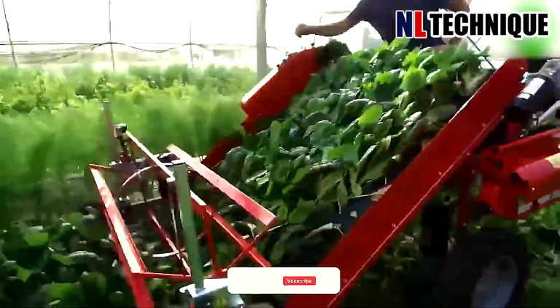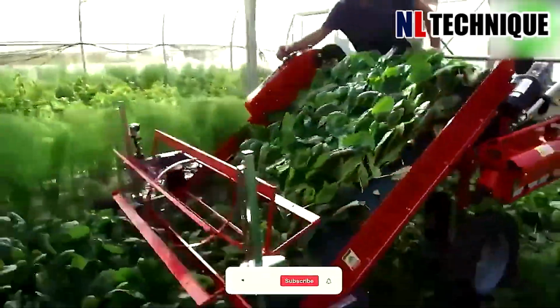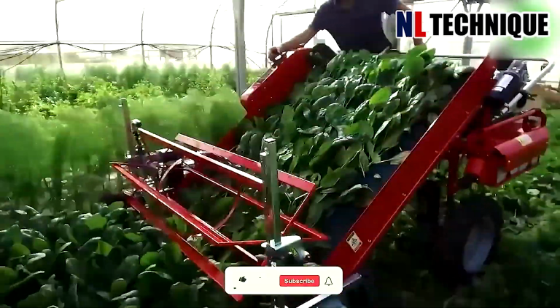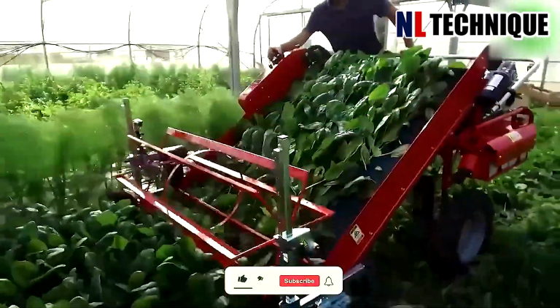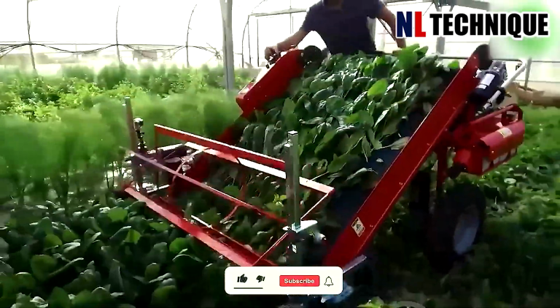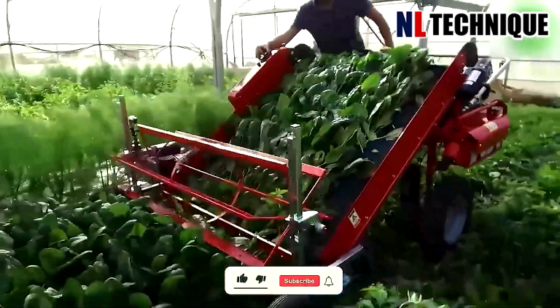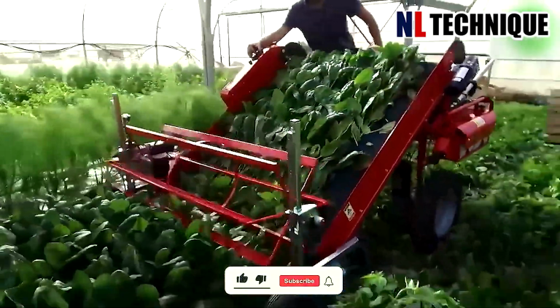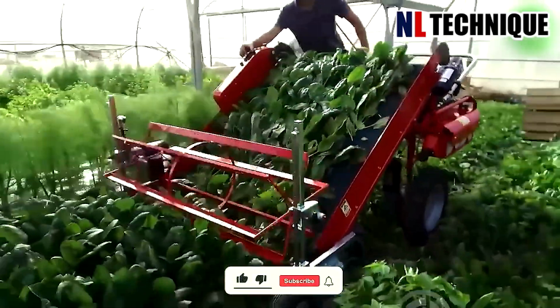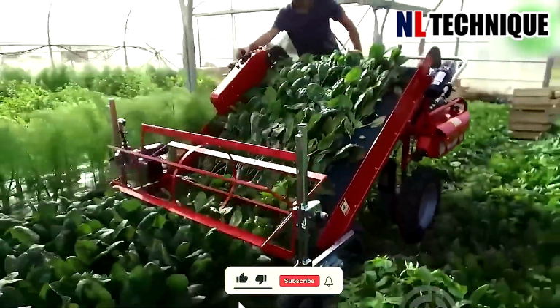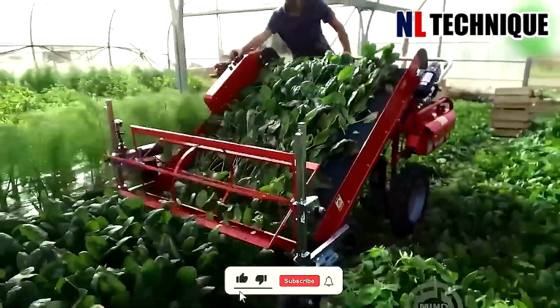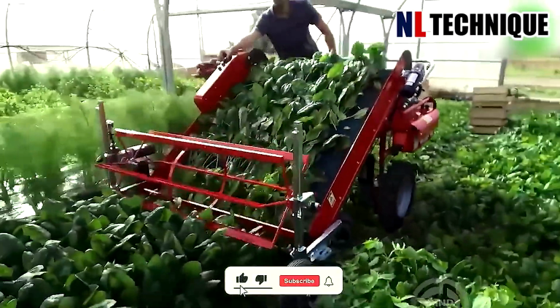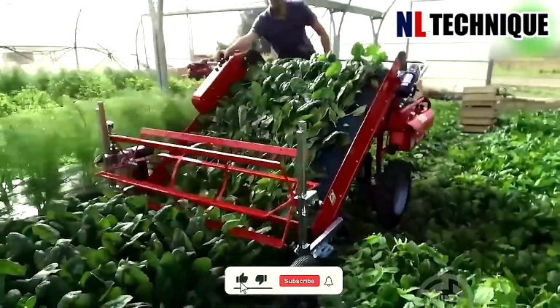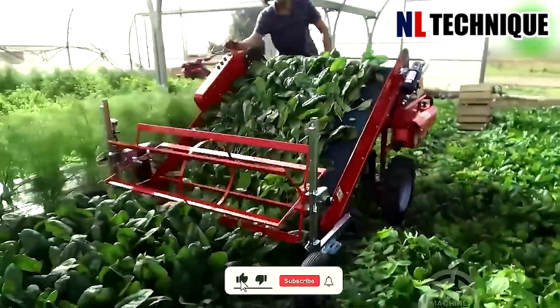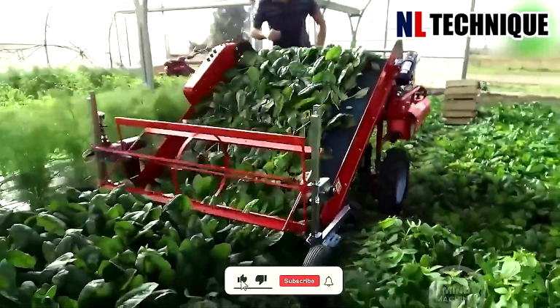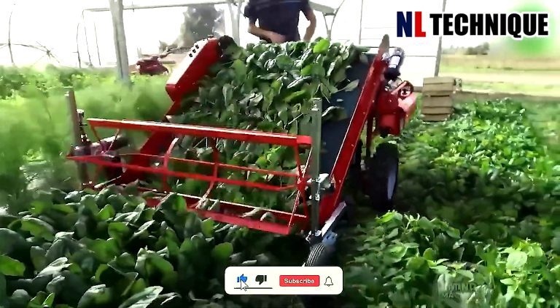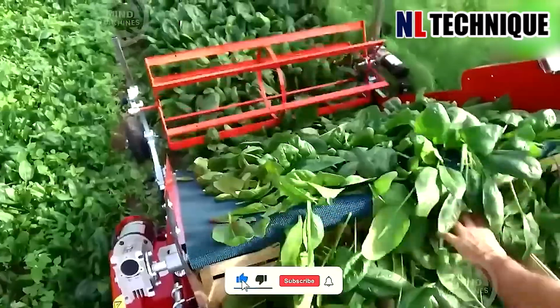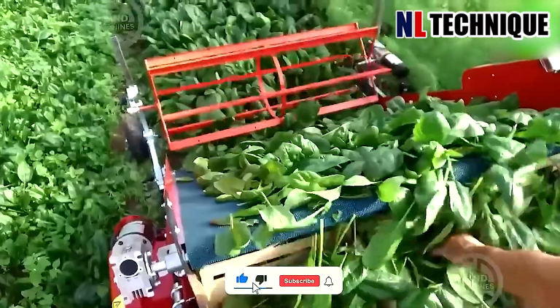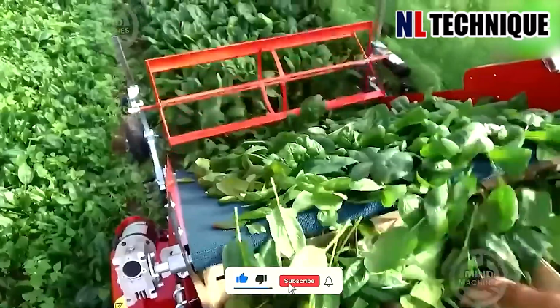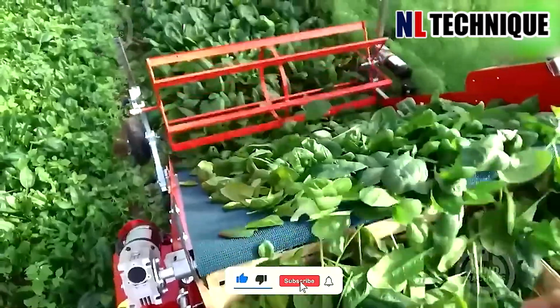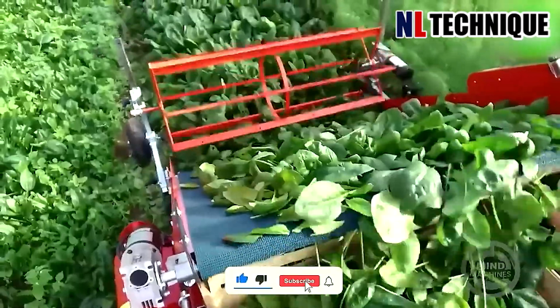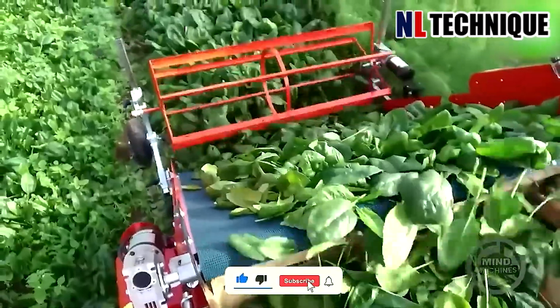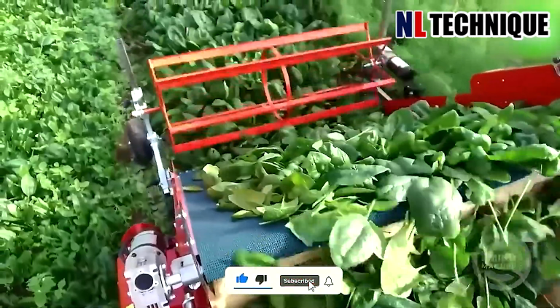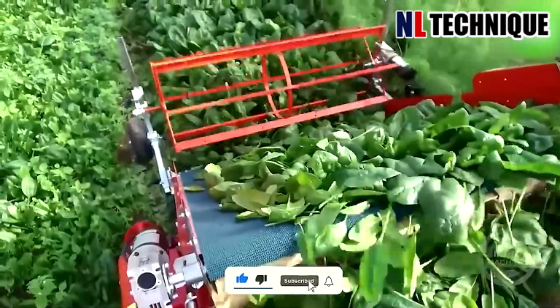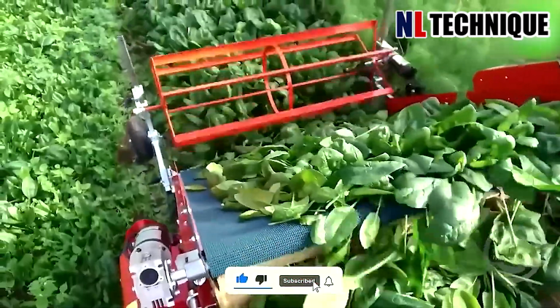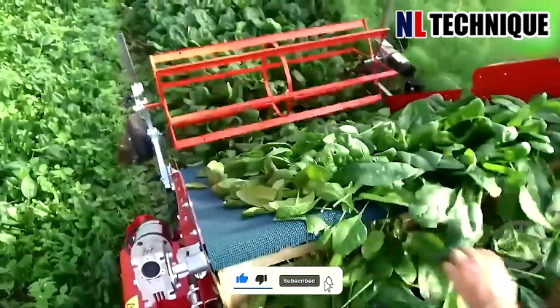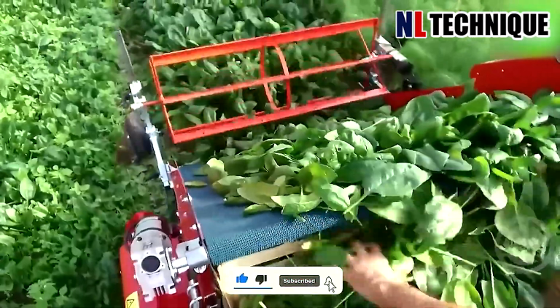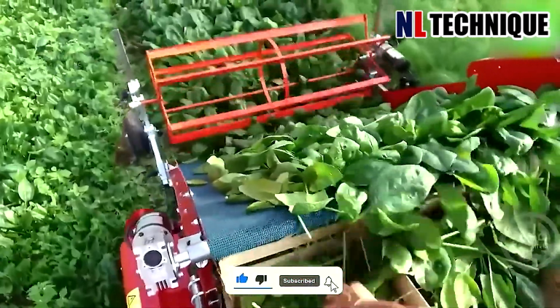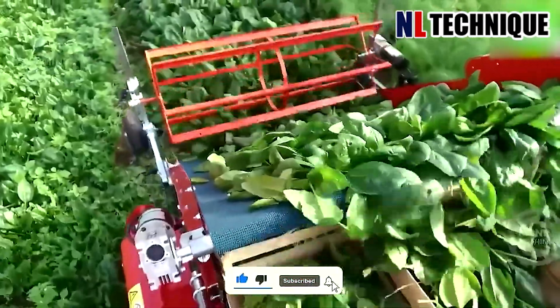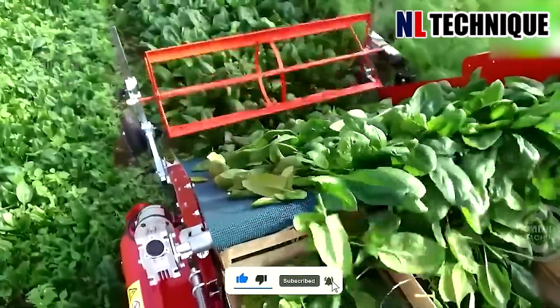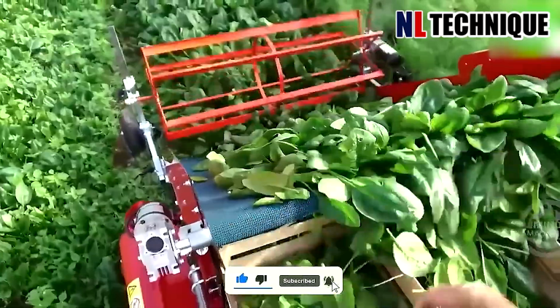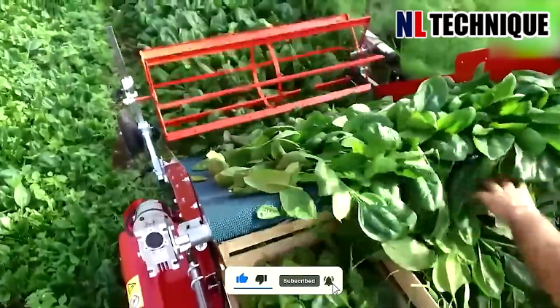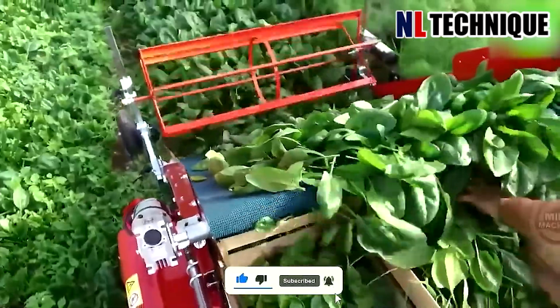Spinach is removed from the root right on the farm with this harvest method, but still kept fresh.